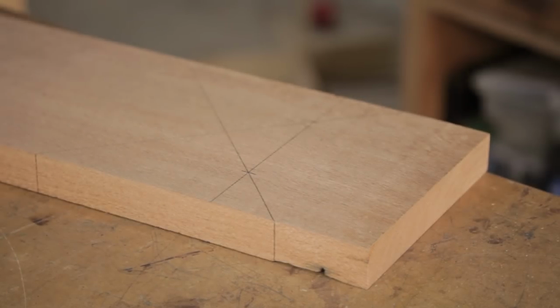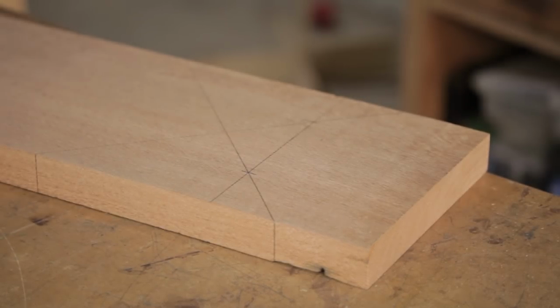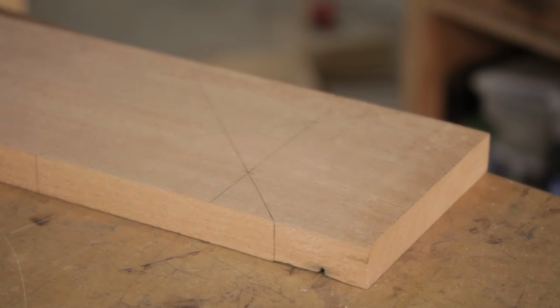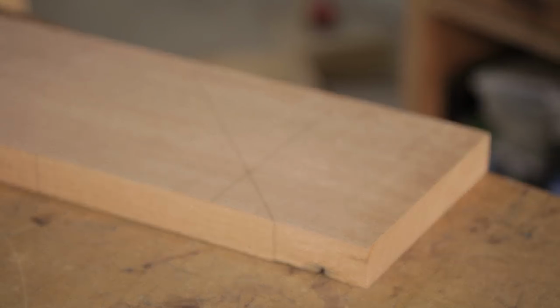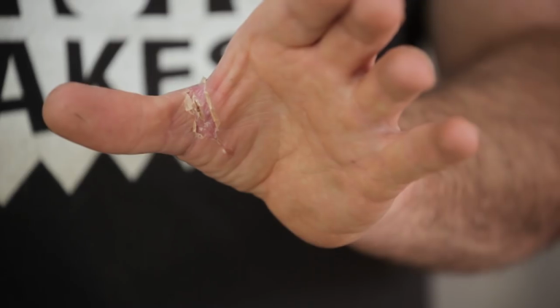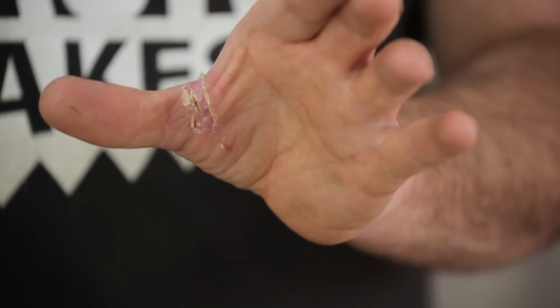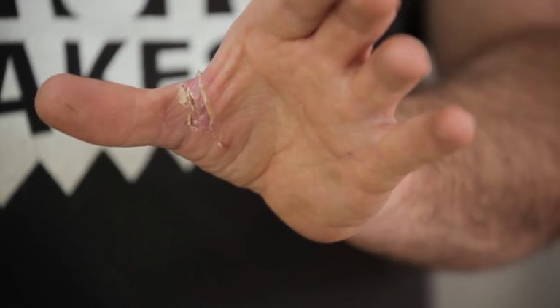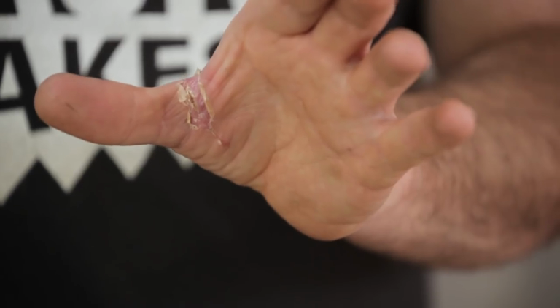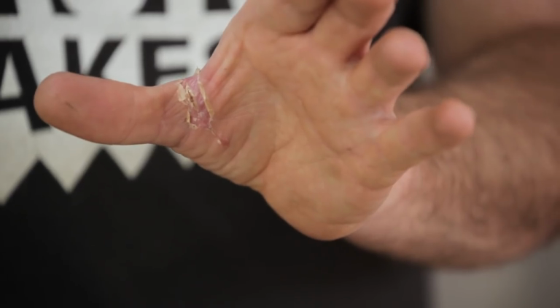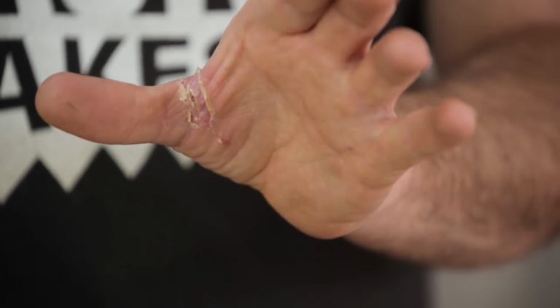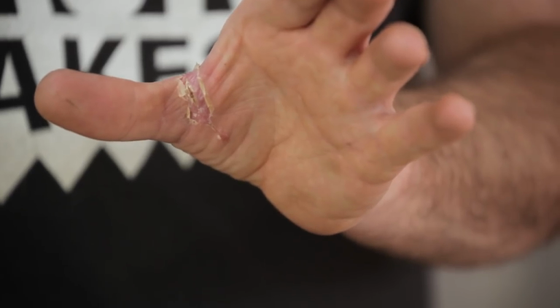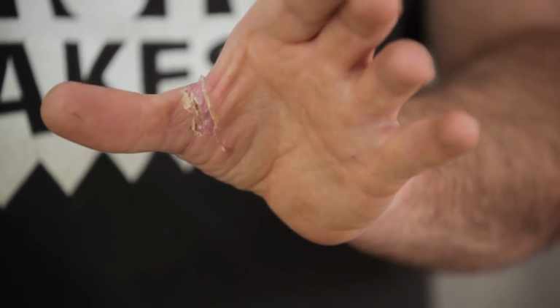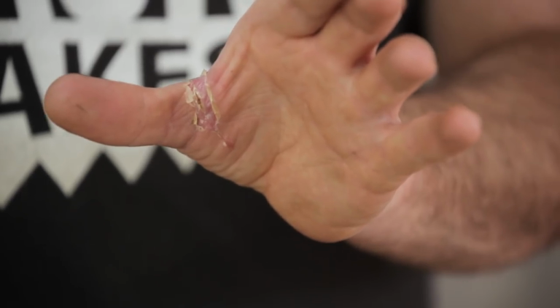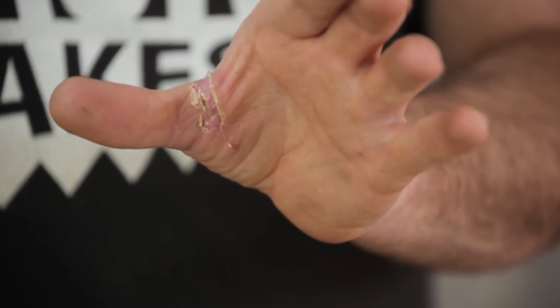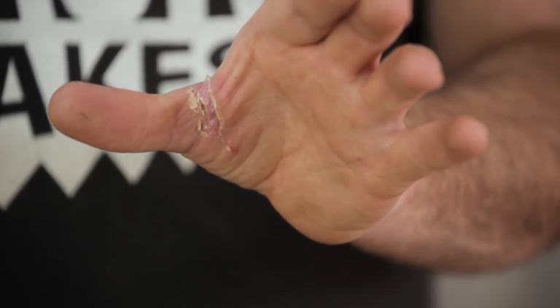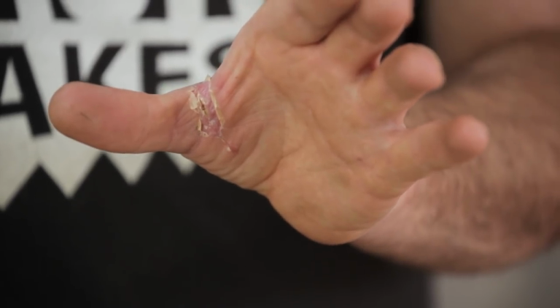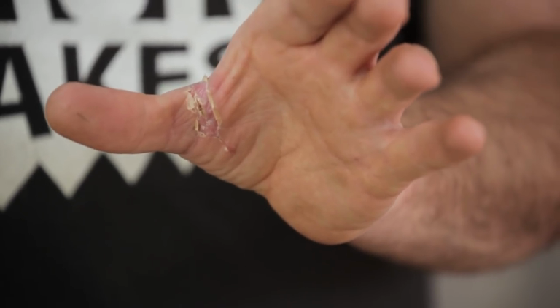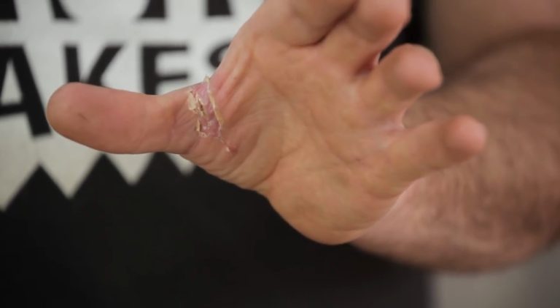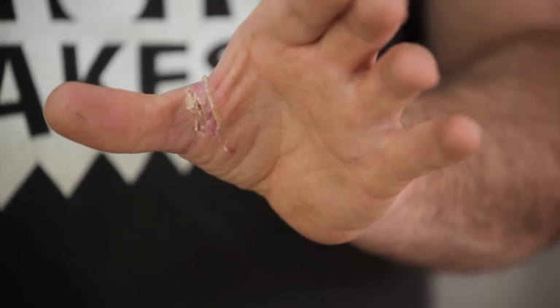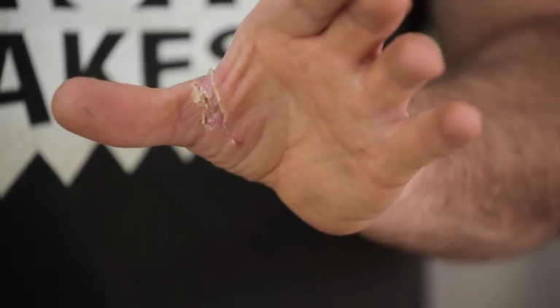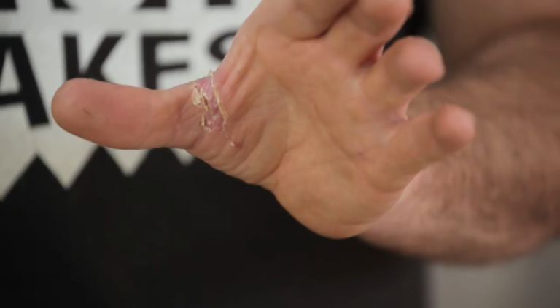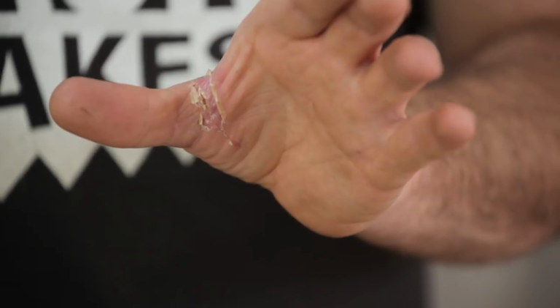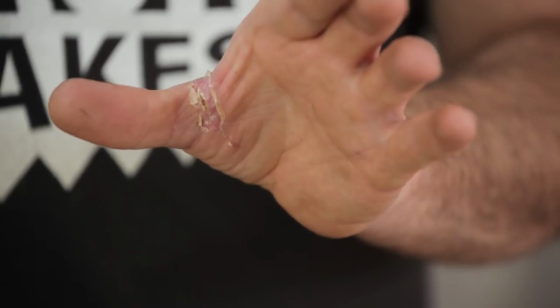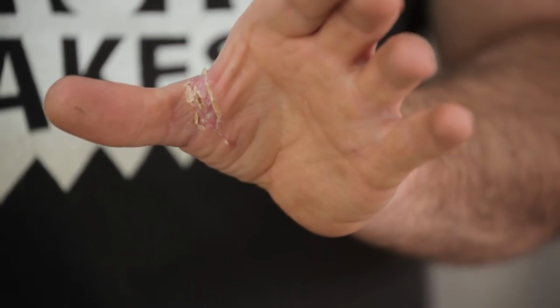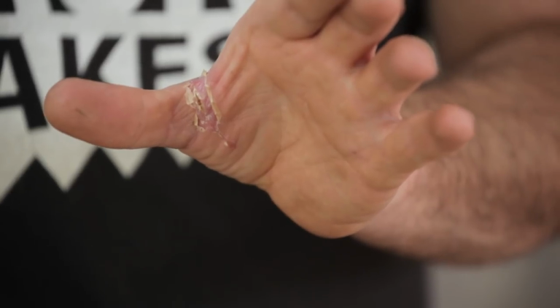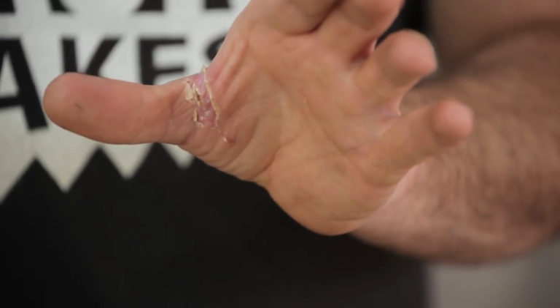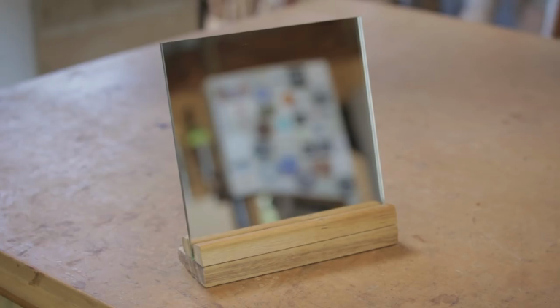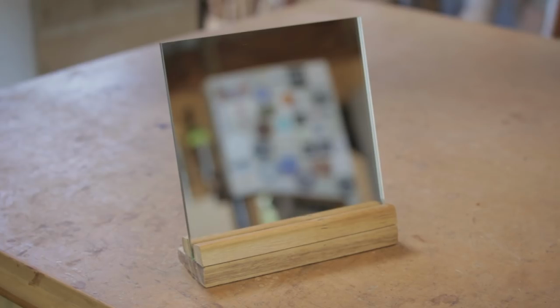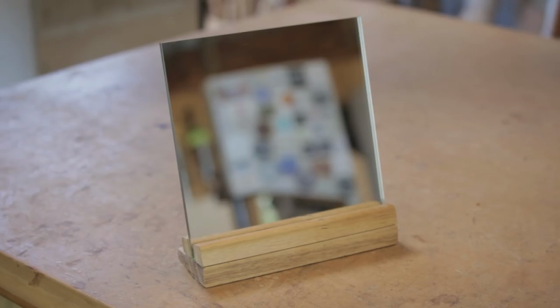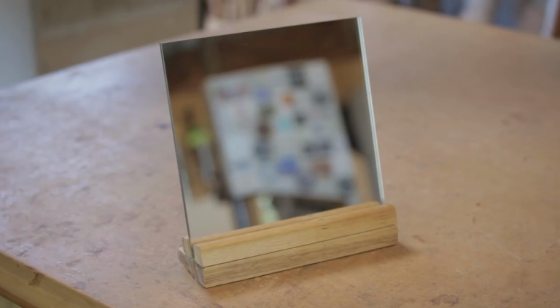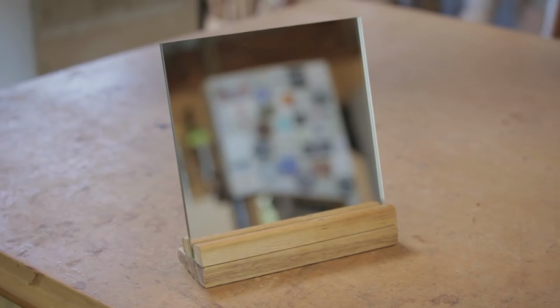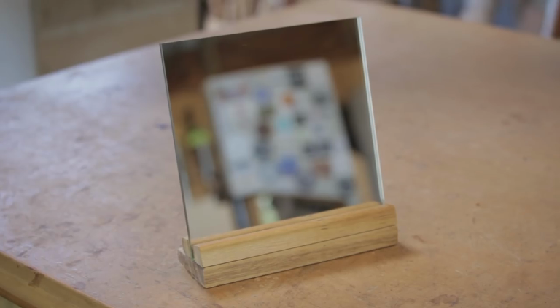An update on my hand: I've taken the dressing off, it's just about mended. And that means I'll be back on washing up duty this week.